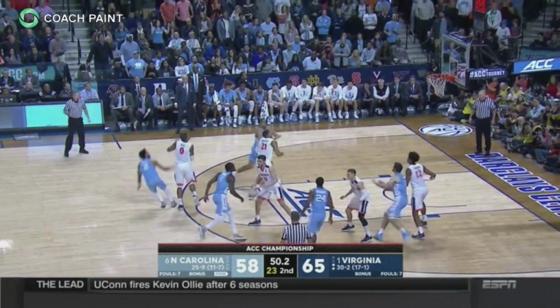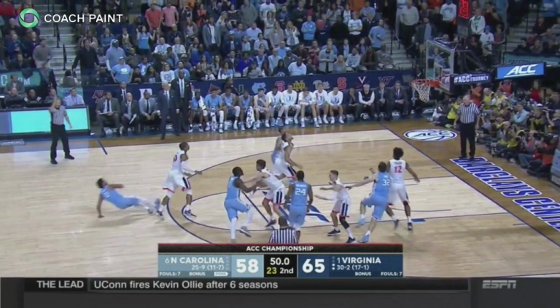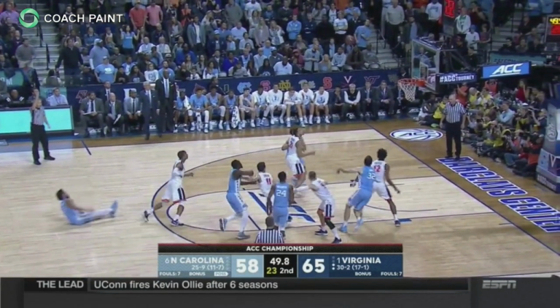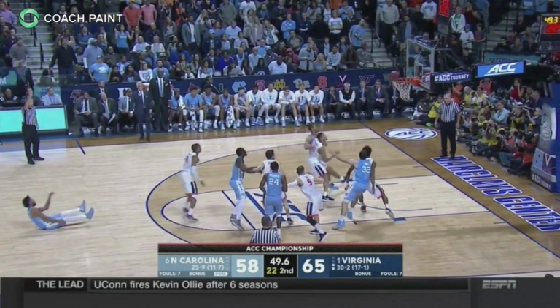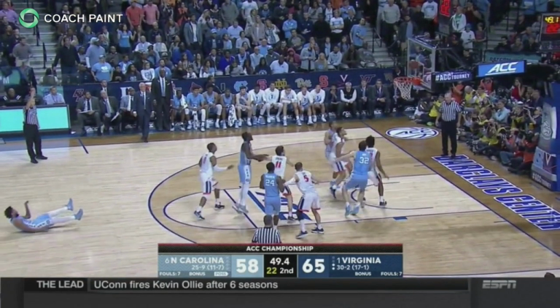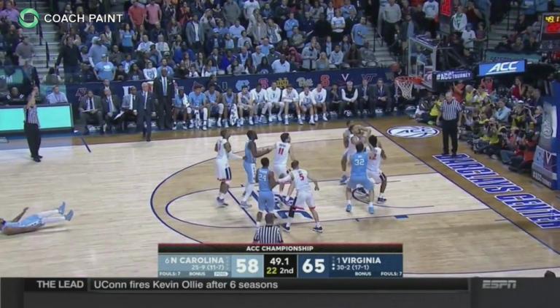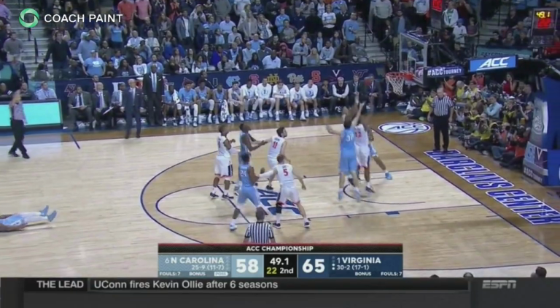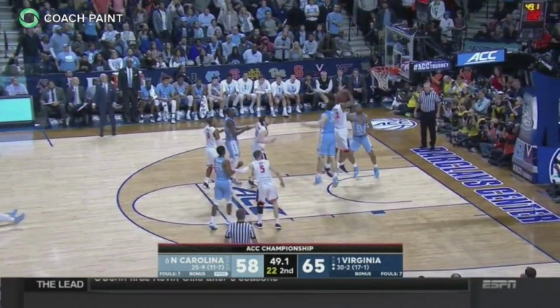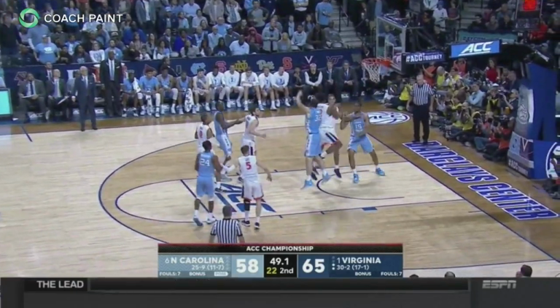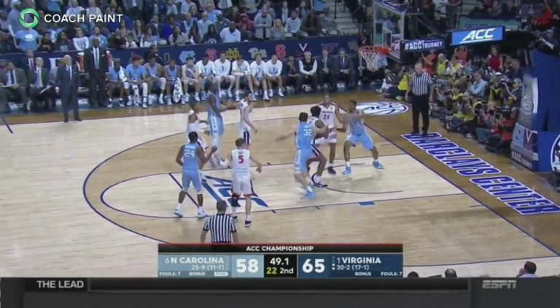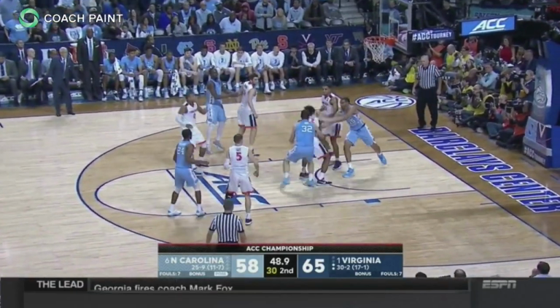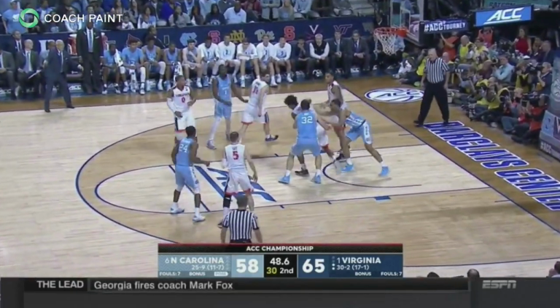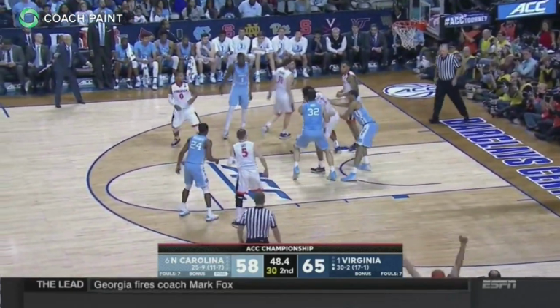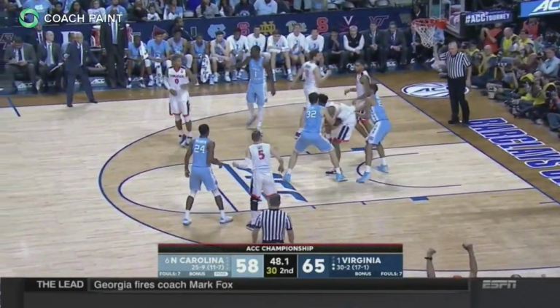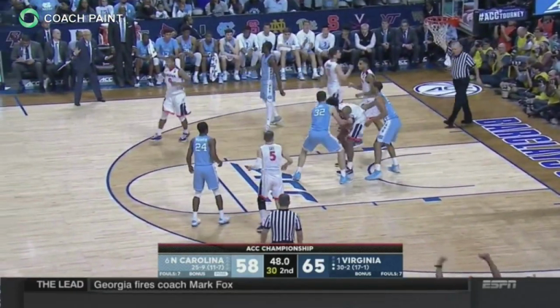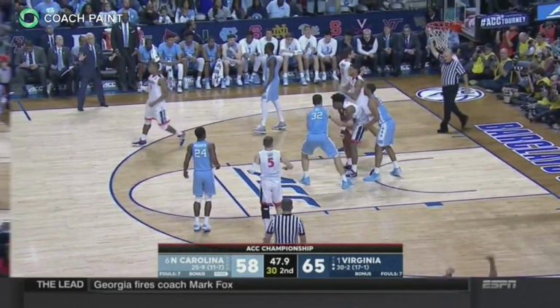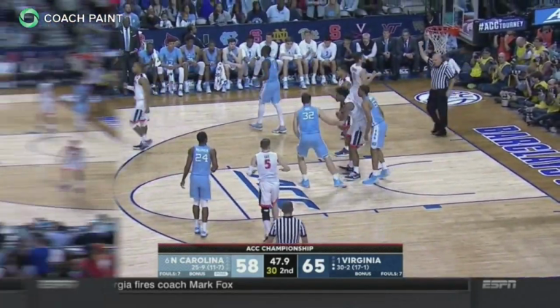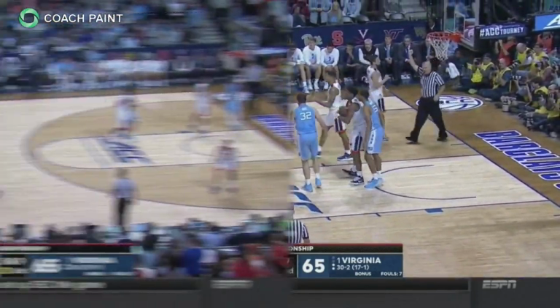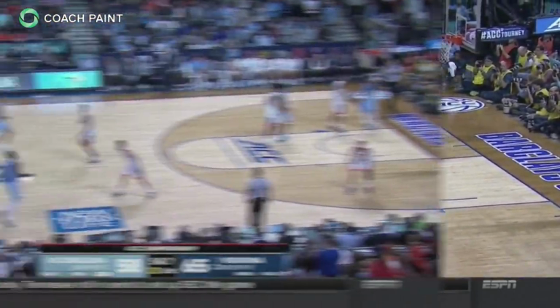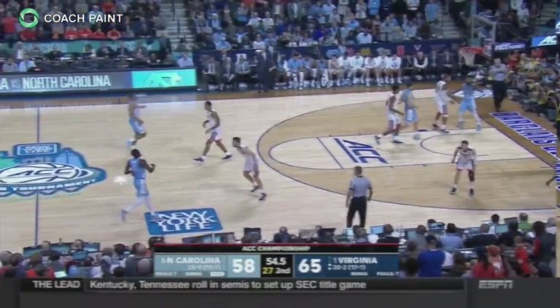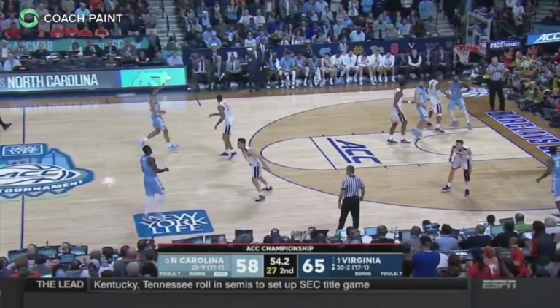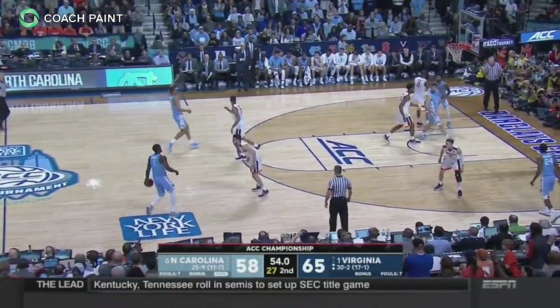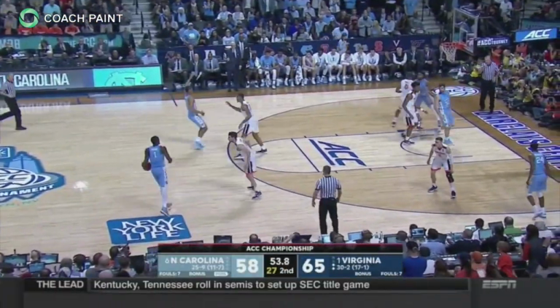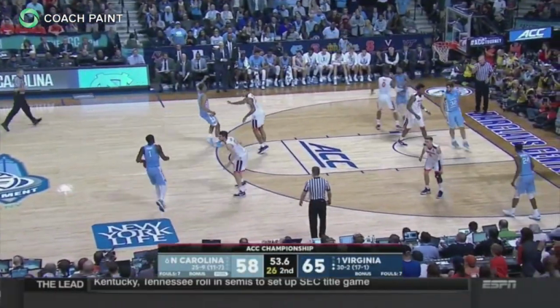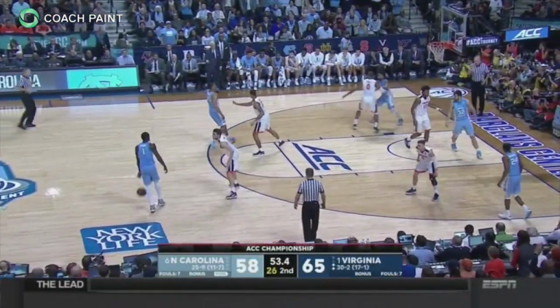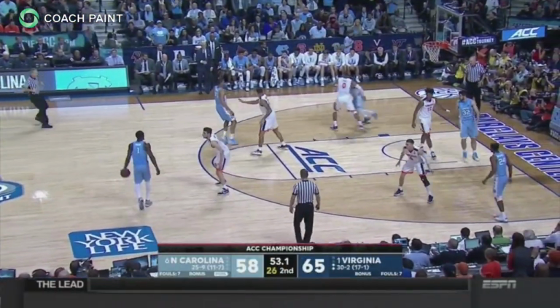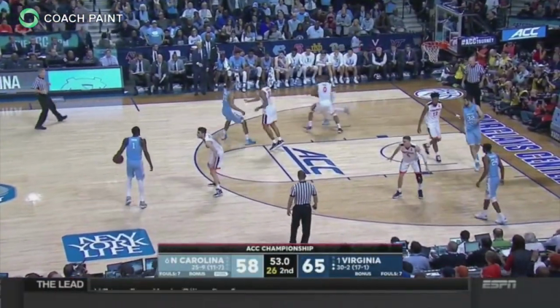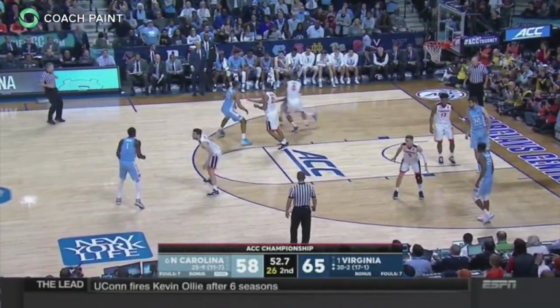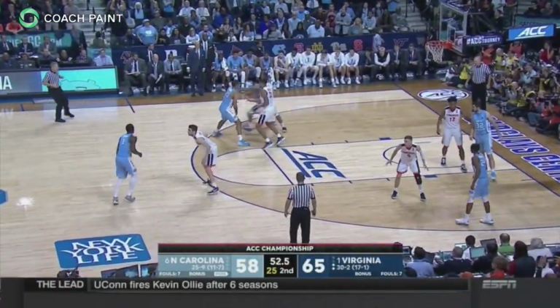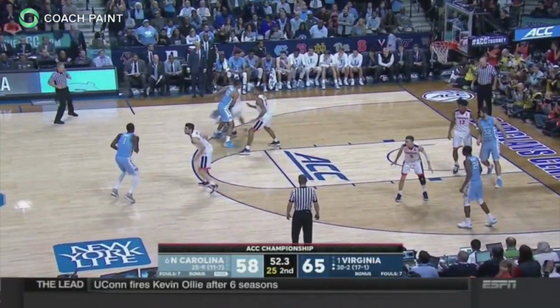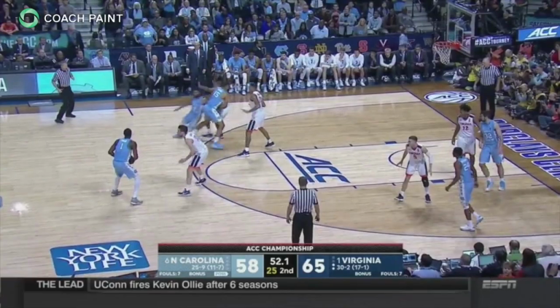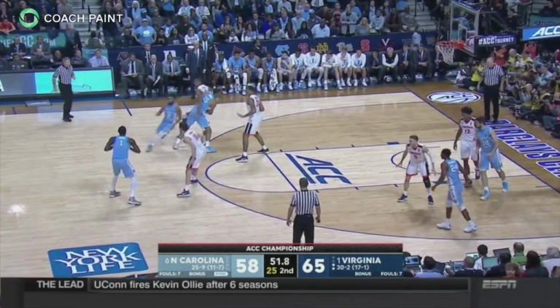The Cavaliers call this a contact show. After showing, the screener's defender must recover to his man.